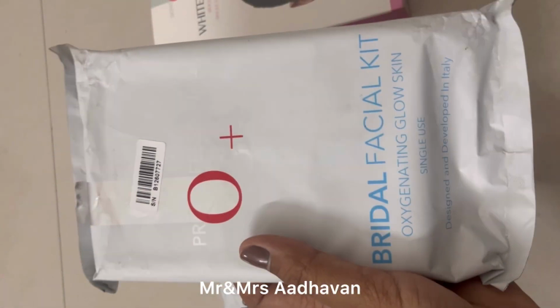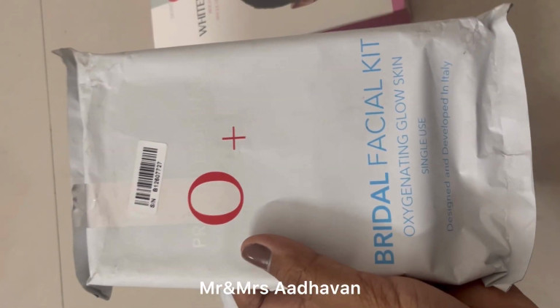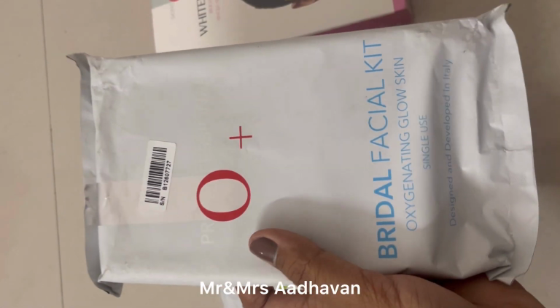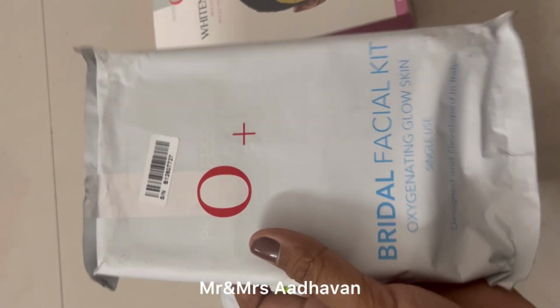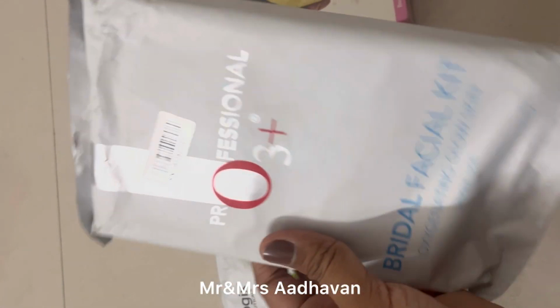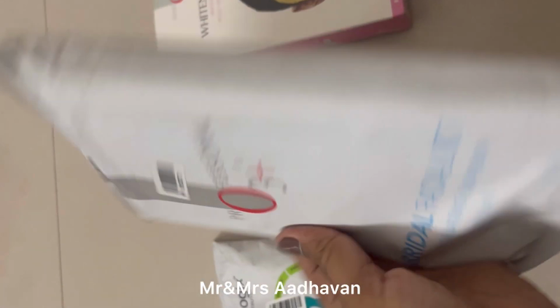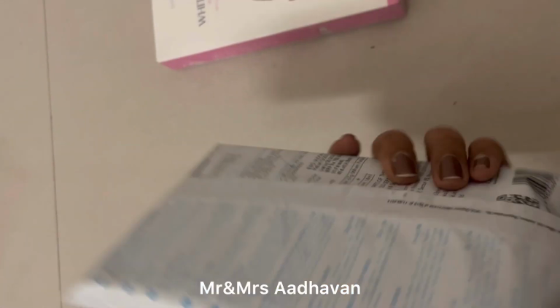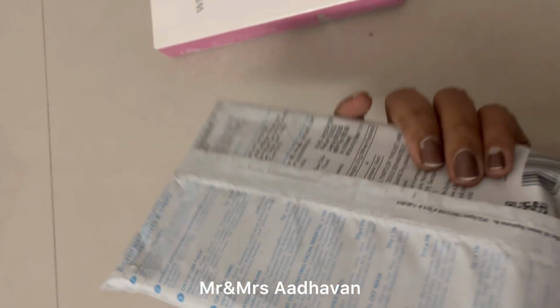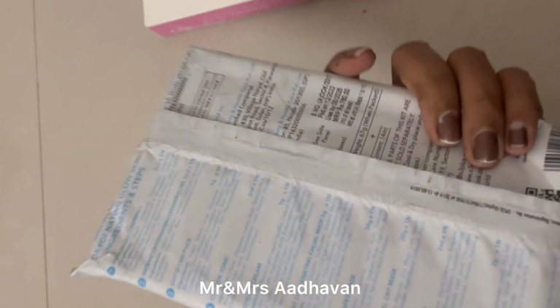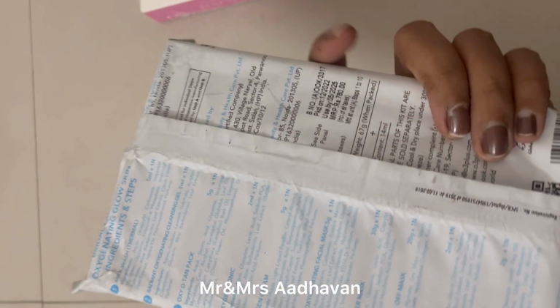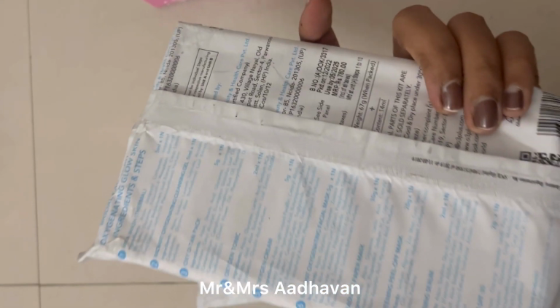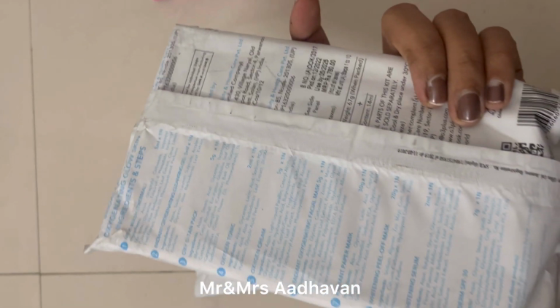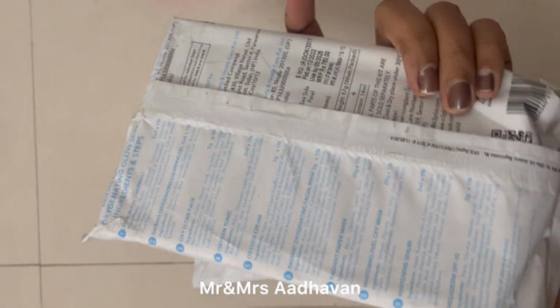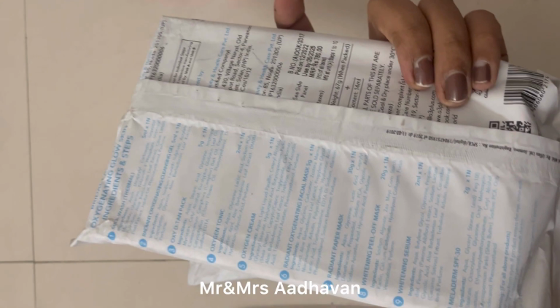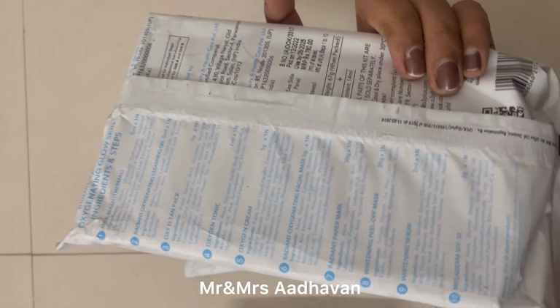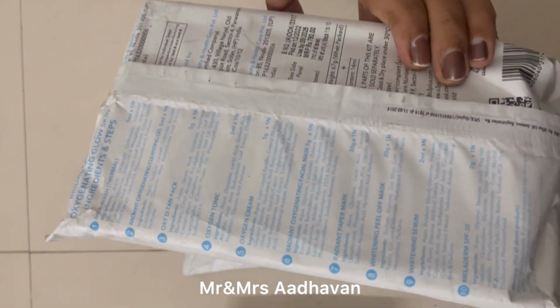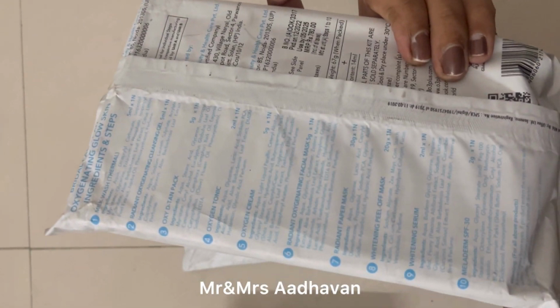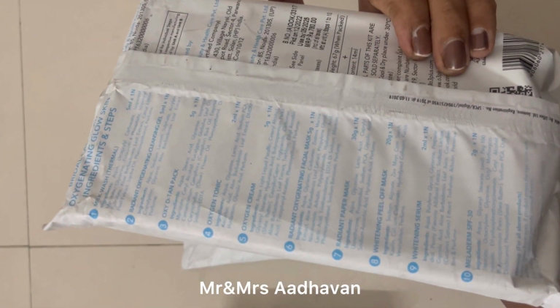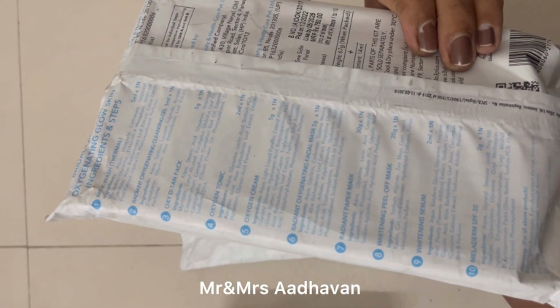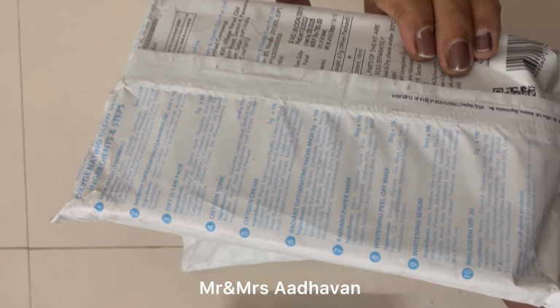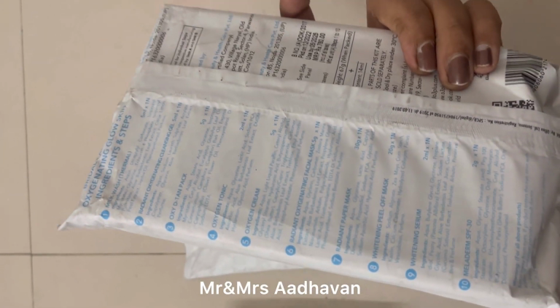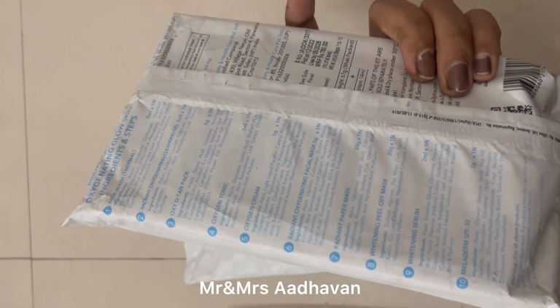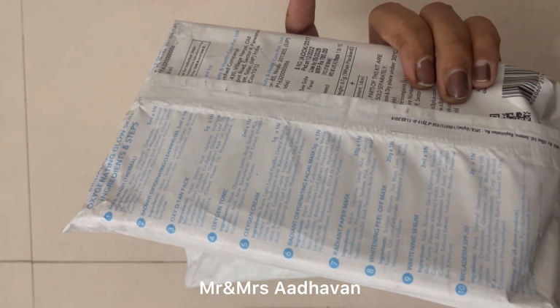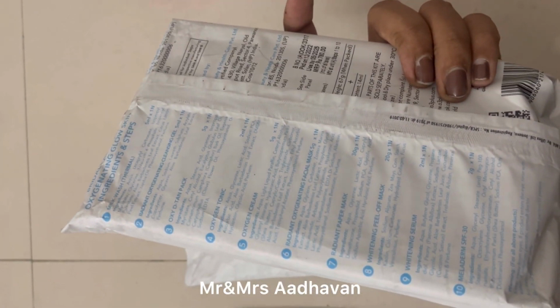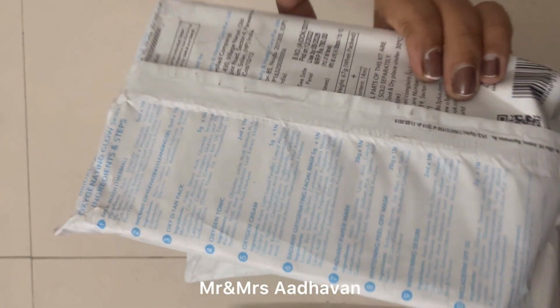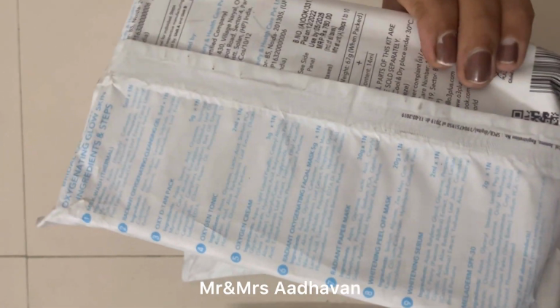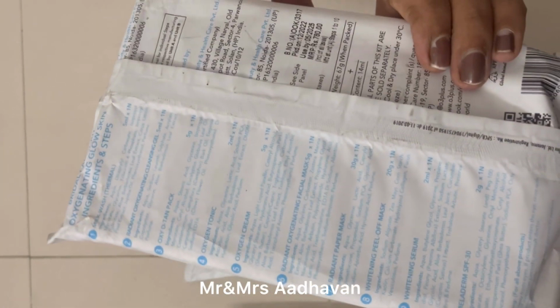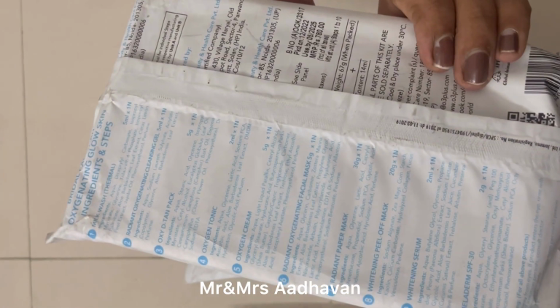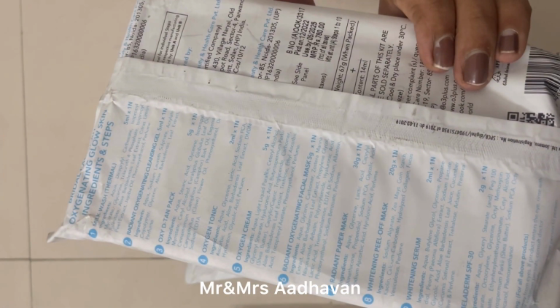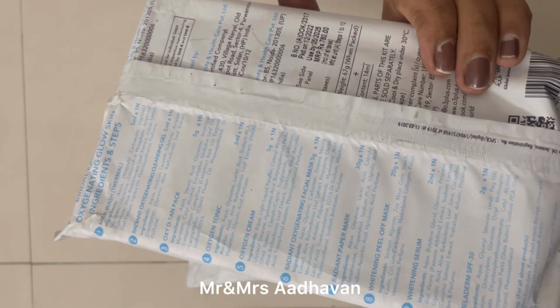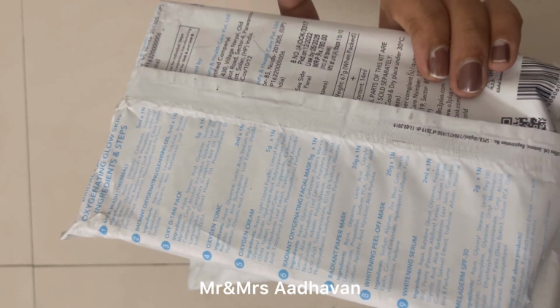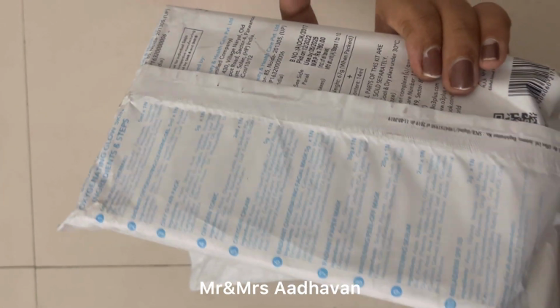If you have already used it, you can get a band. It's an offer — I got a discount.